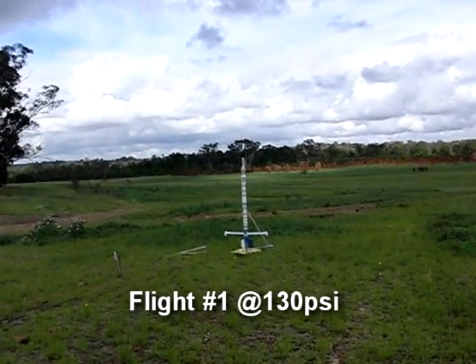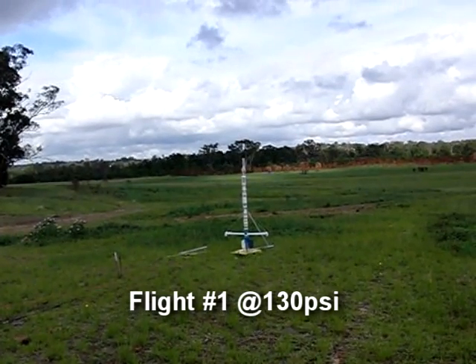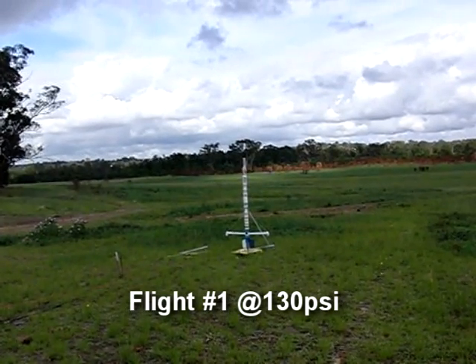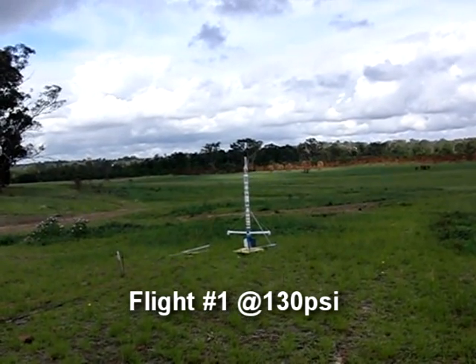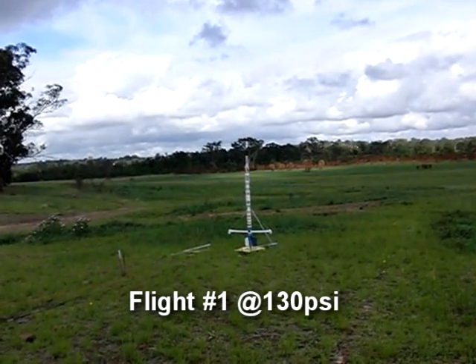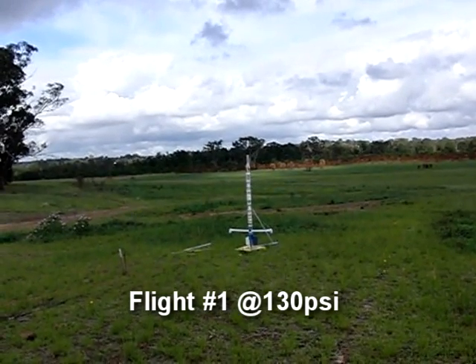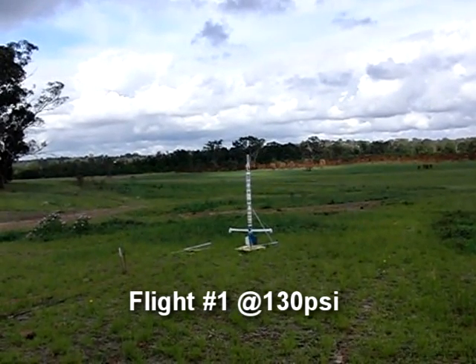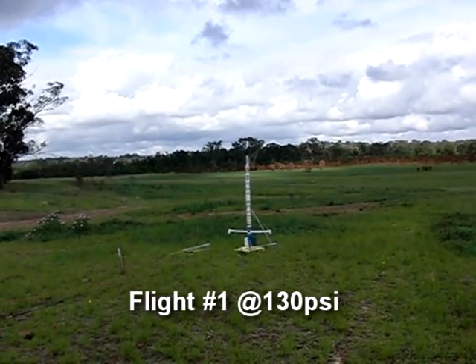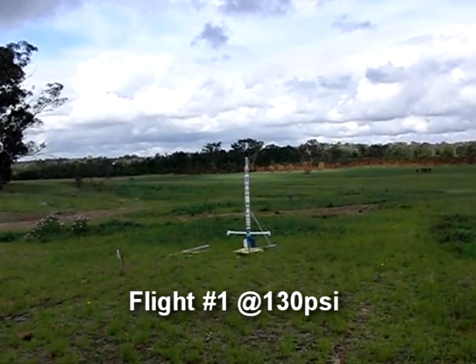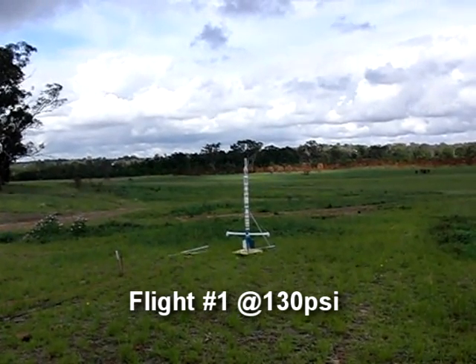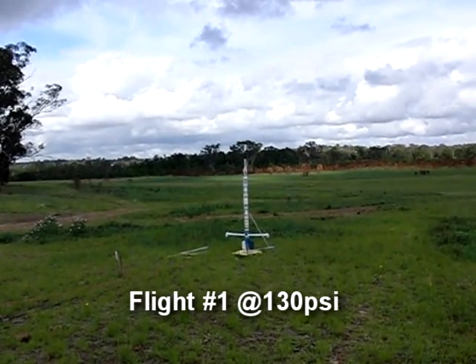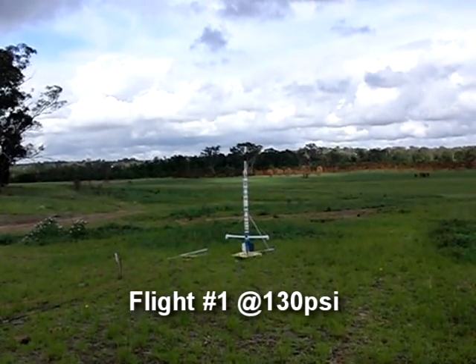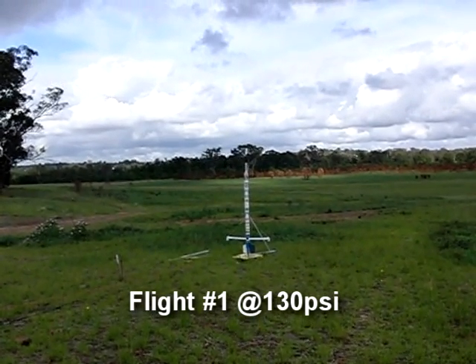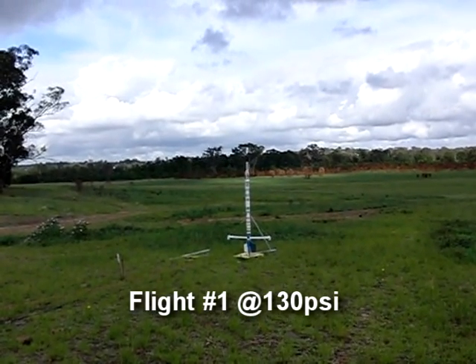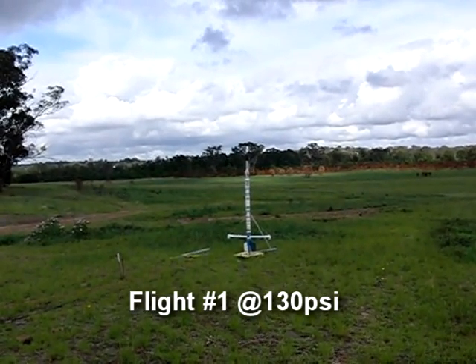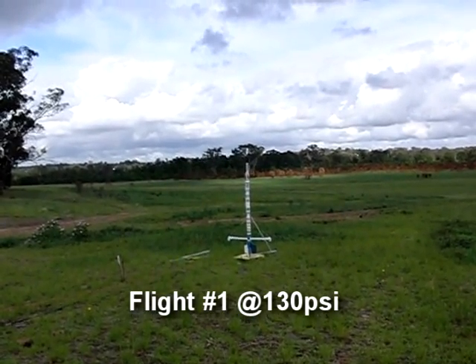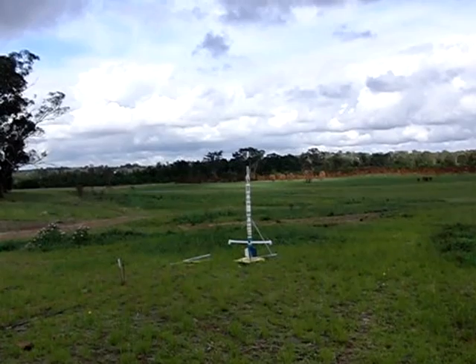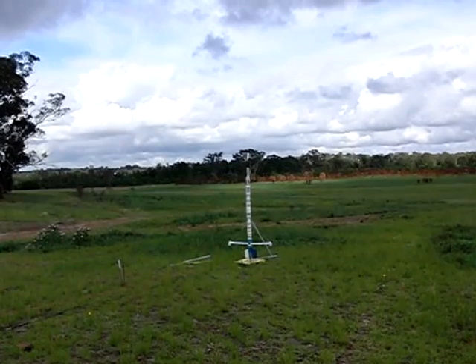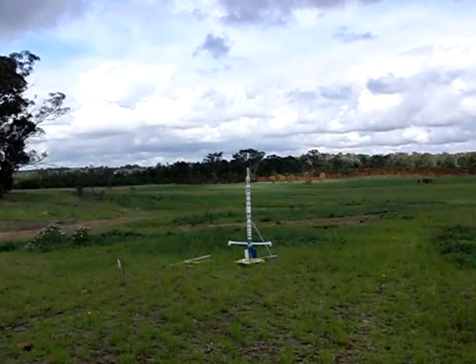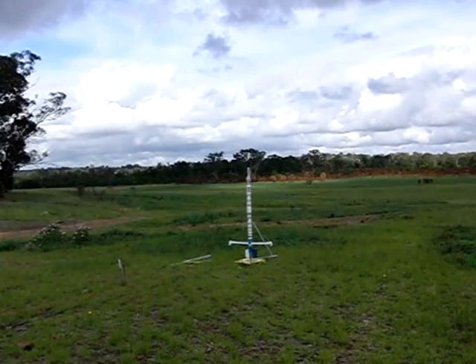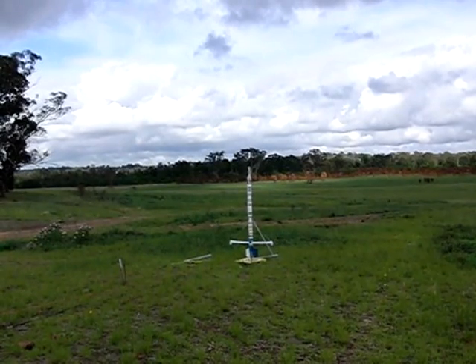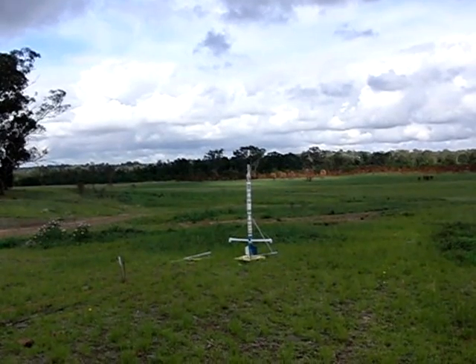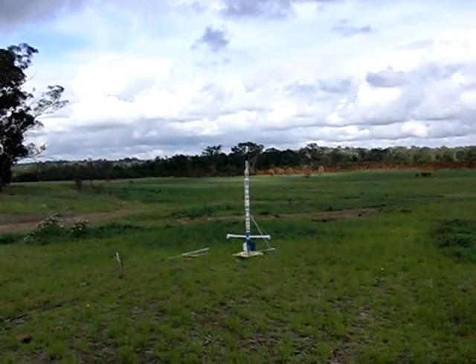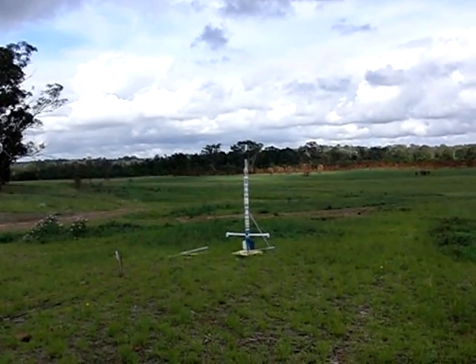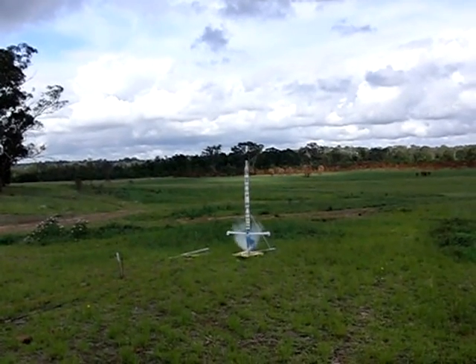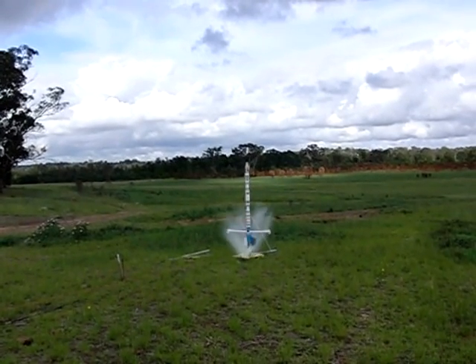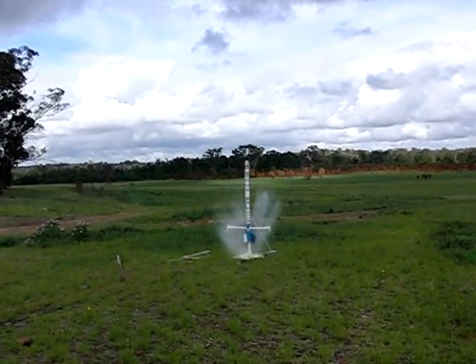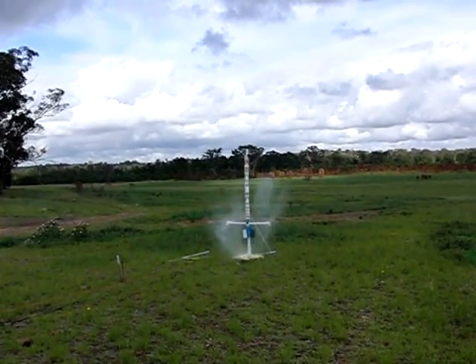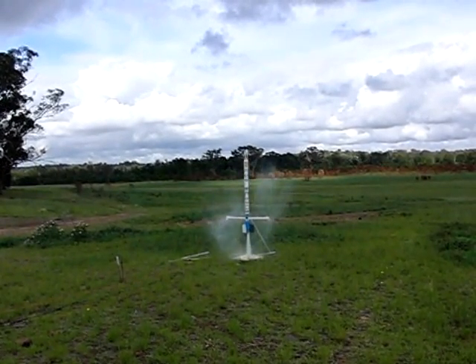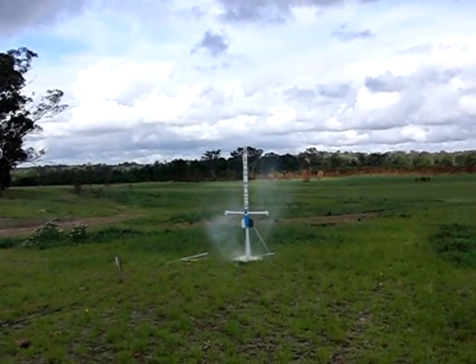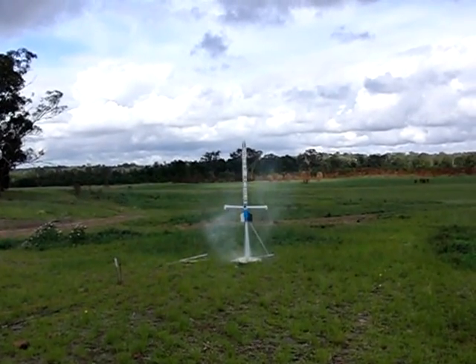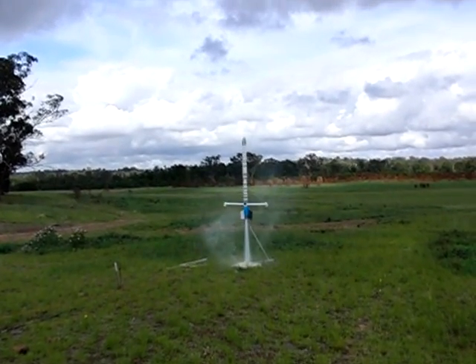The test rocket is our regular Axion rocket, with a camera mounted on a boom looking back at the lowest bottle and nozzle.